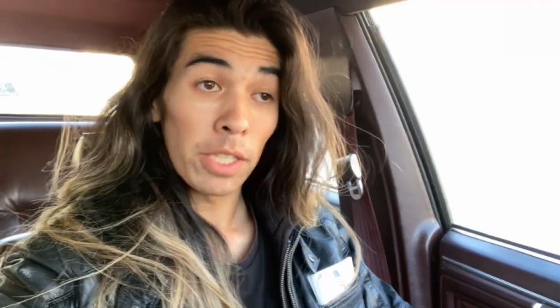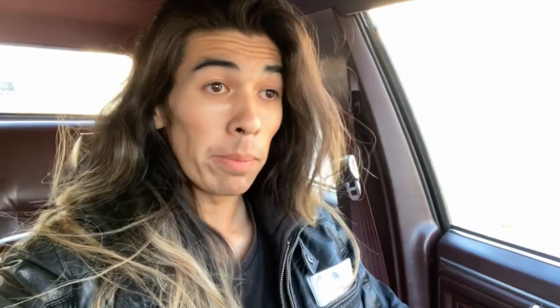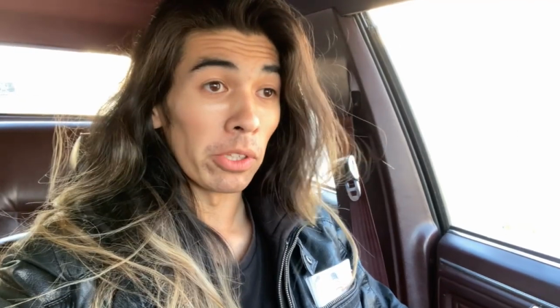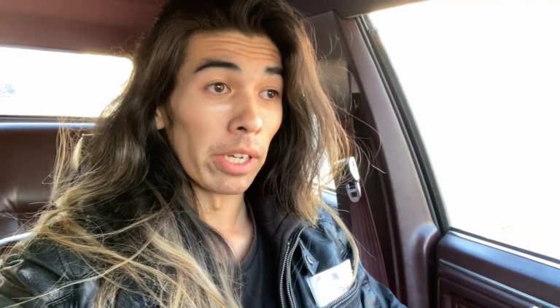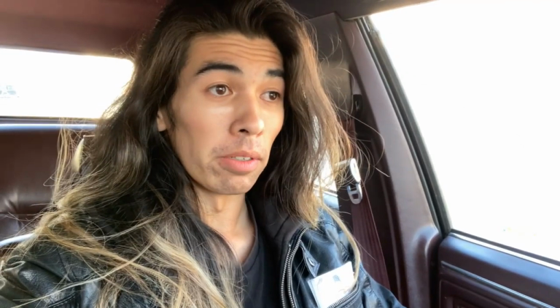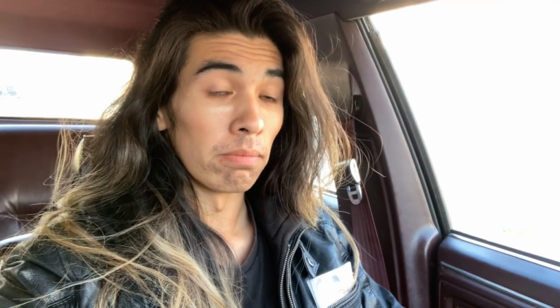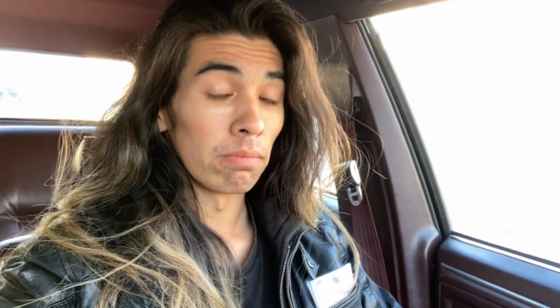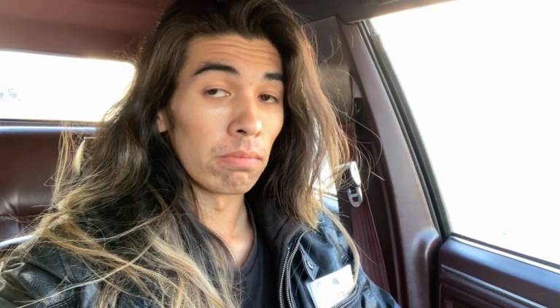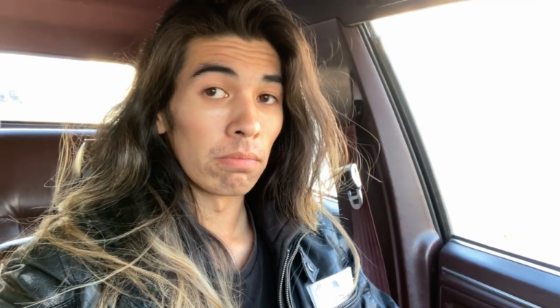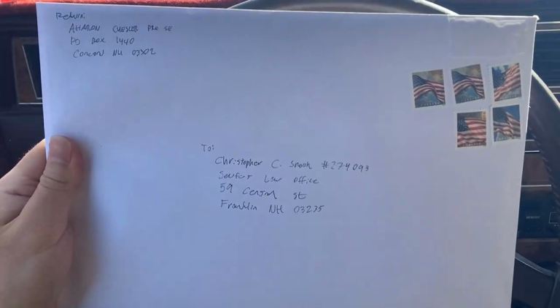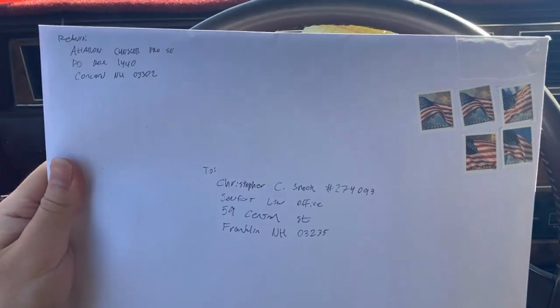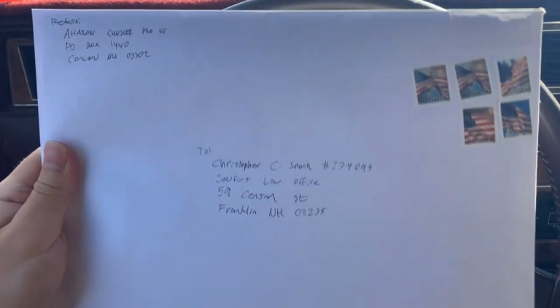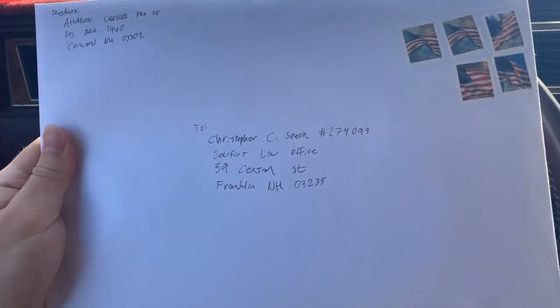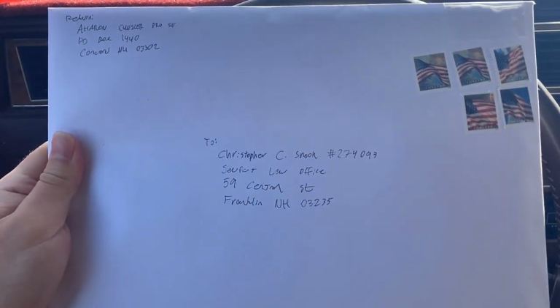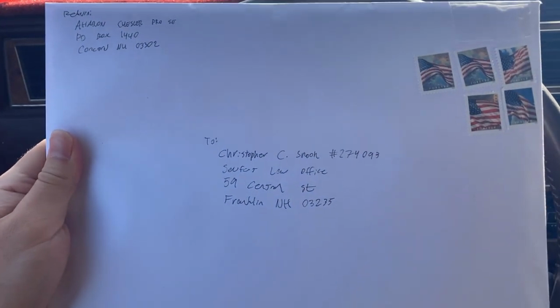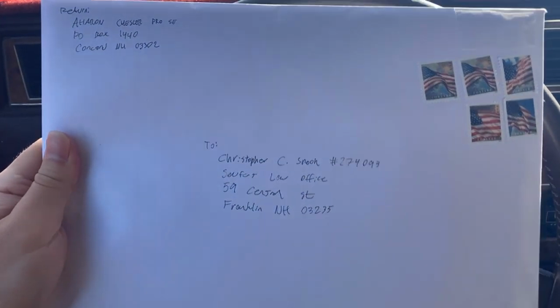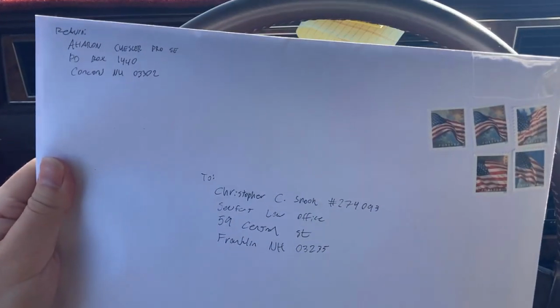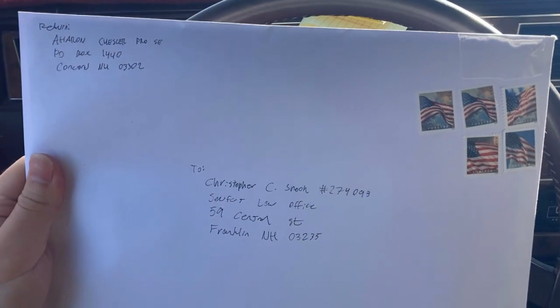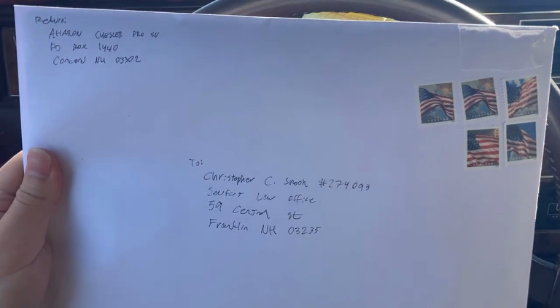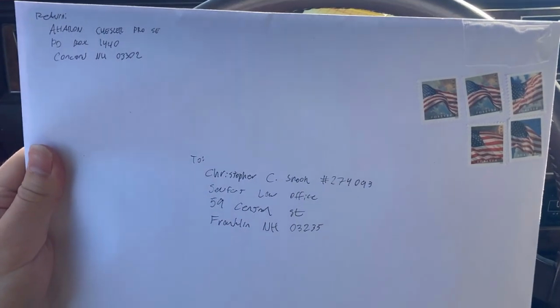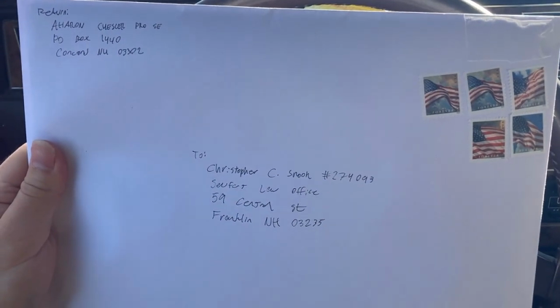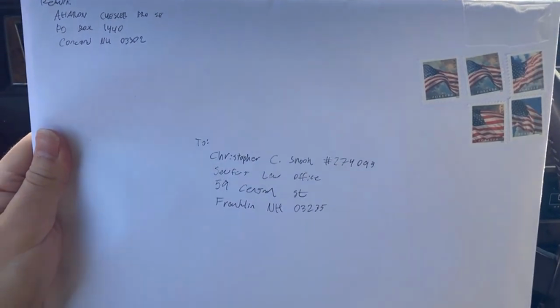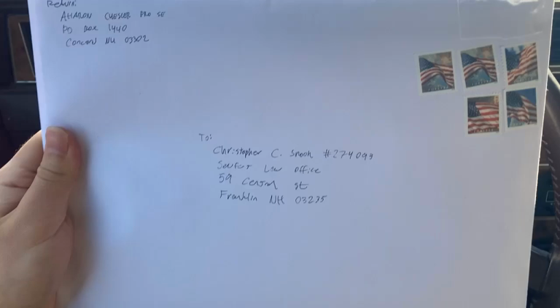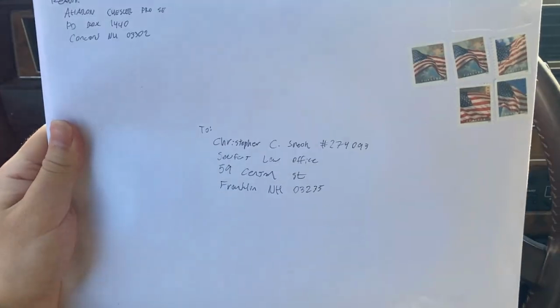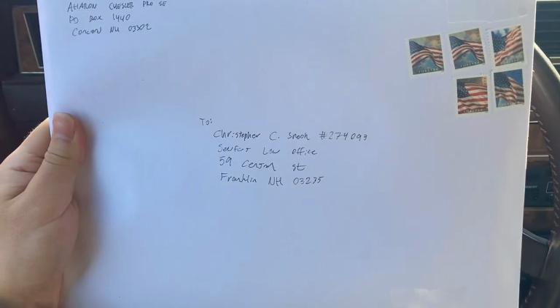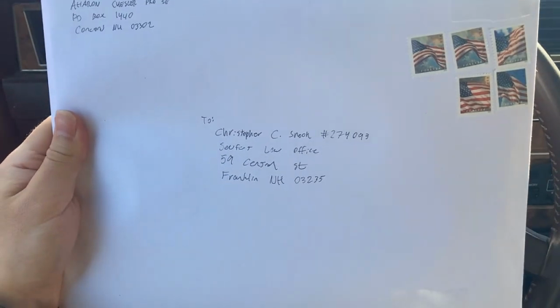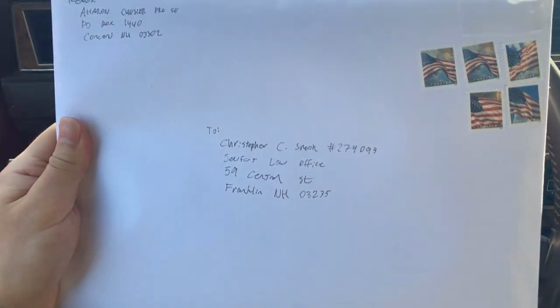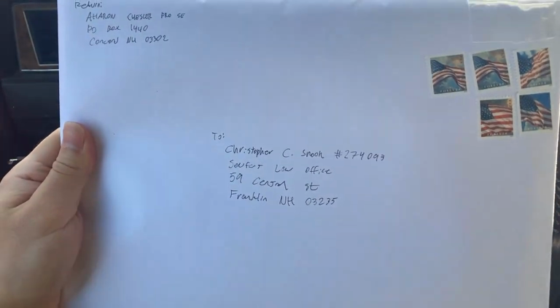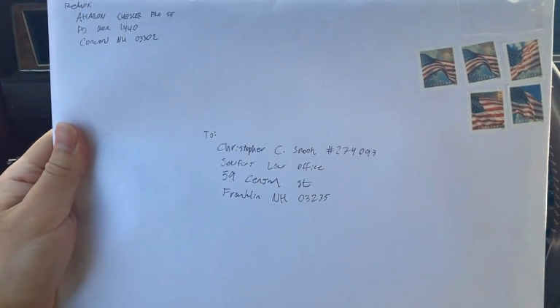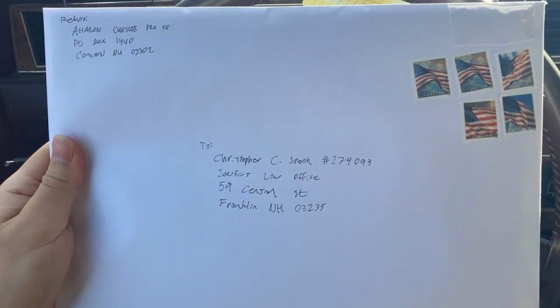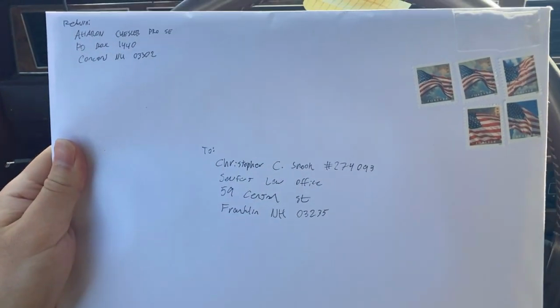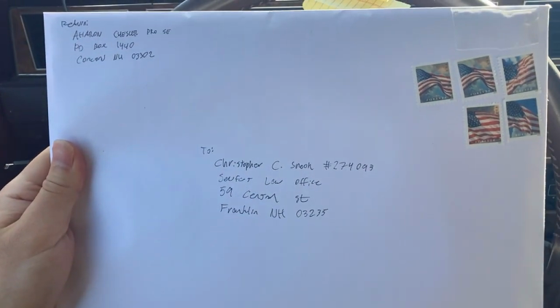It's my birthday. Taking myself, my Lincoln Town Car, and this mail to the post office.